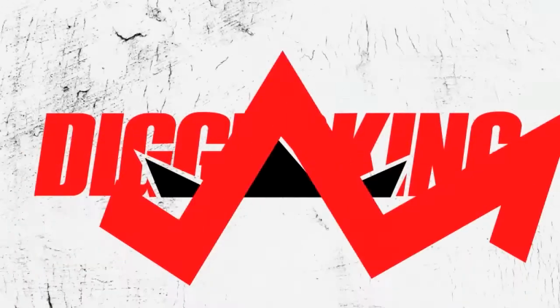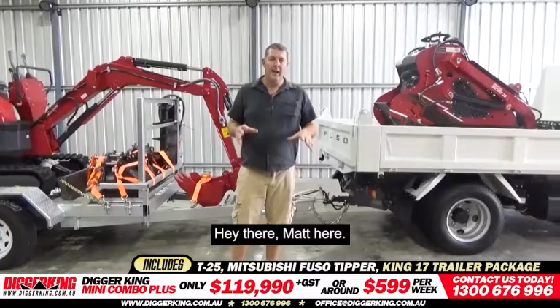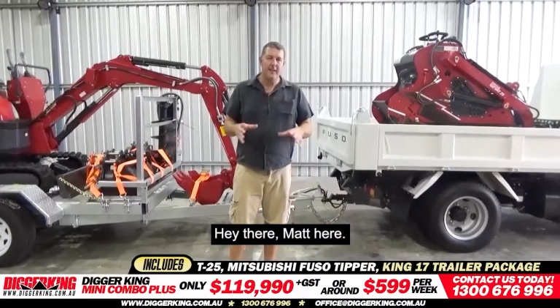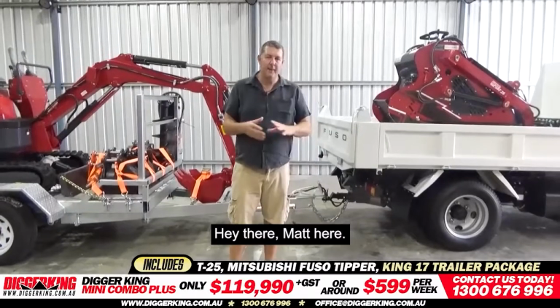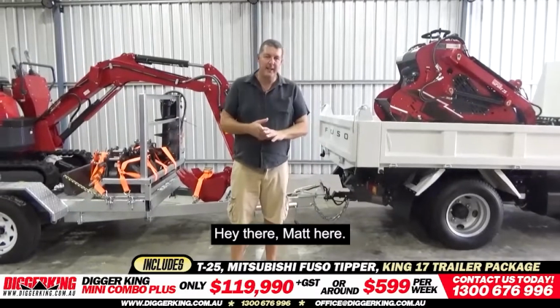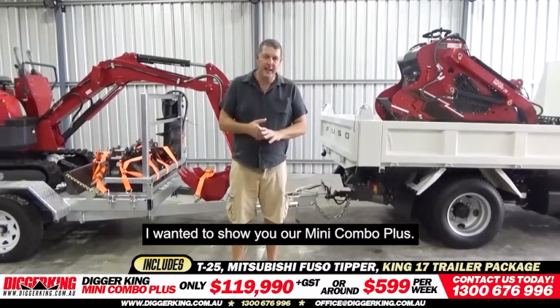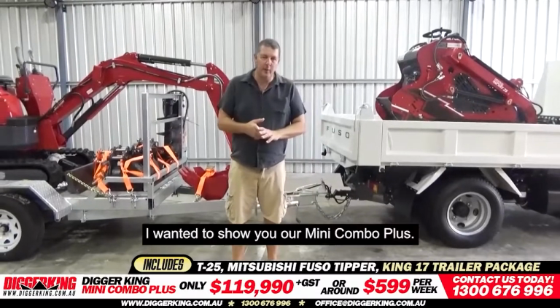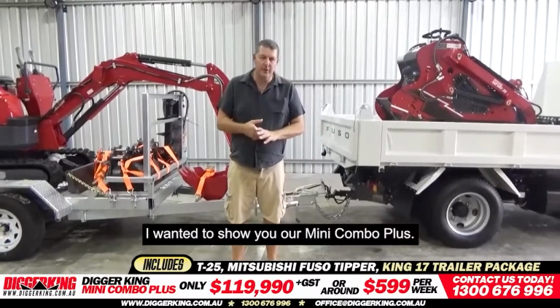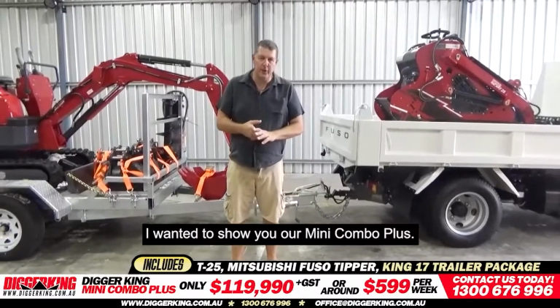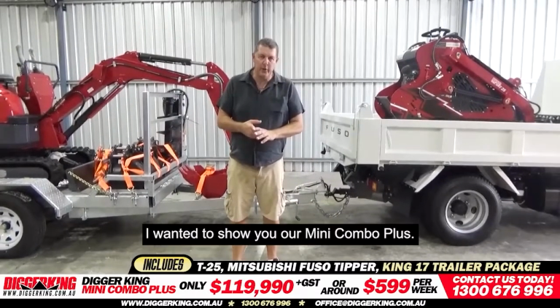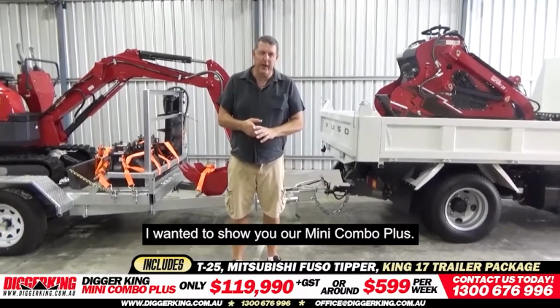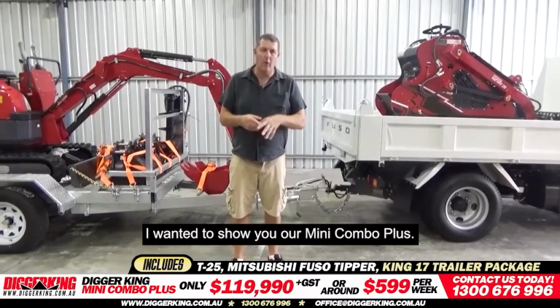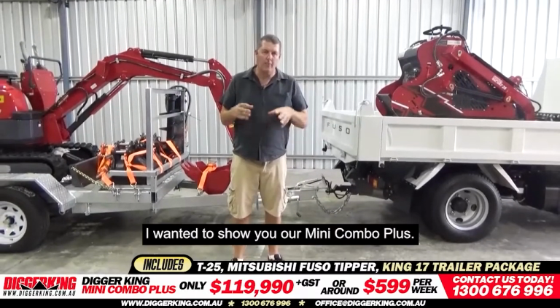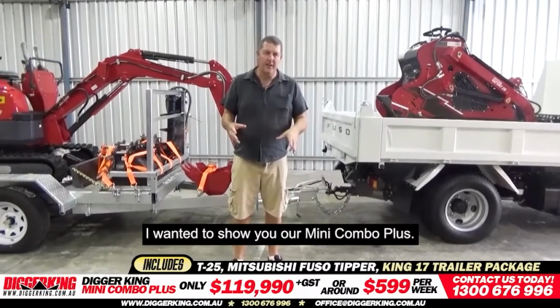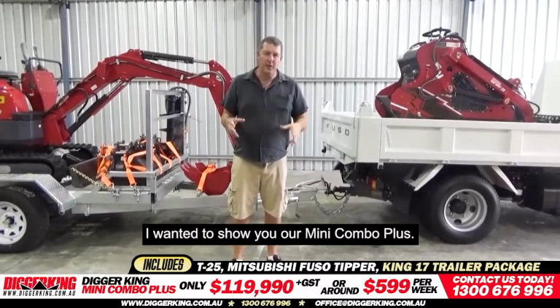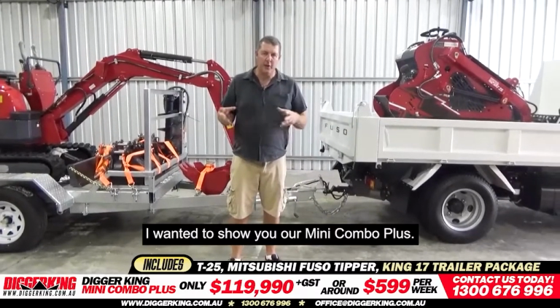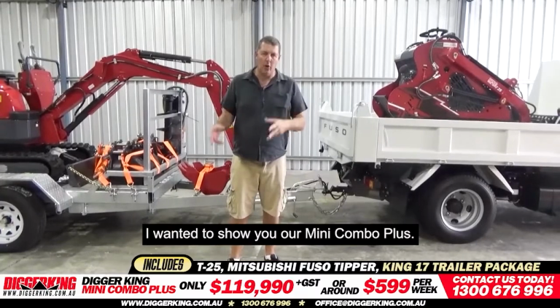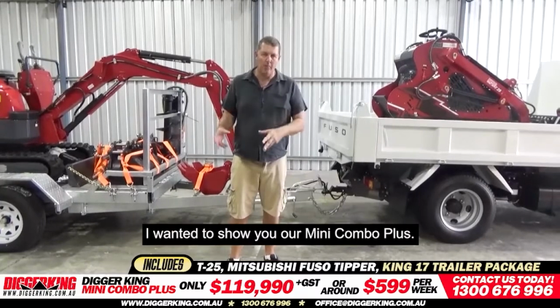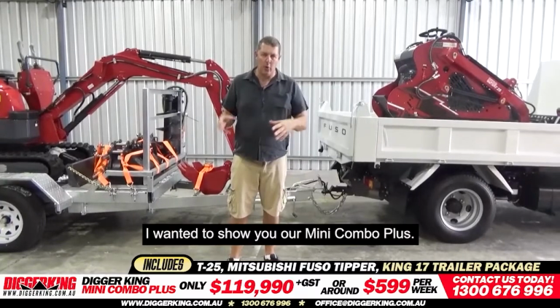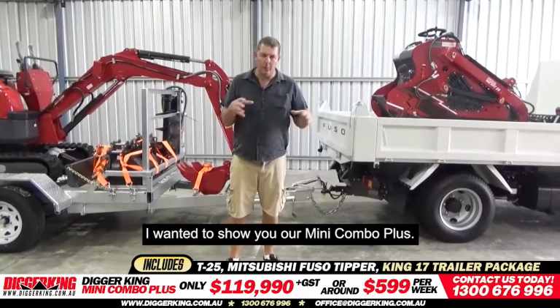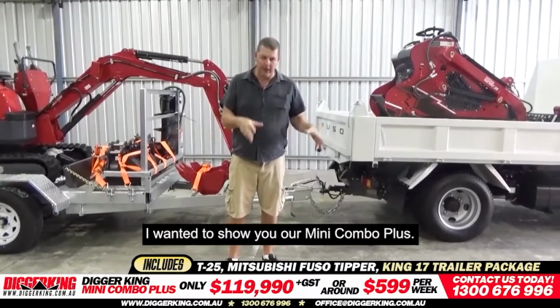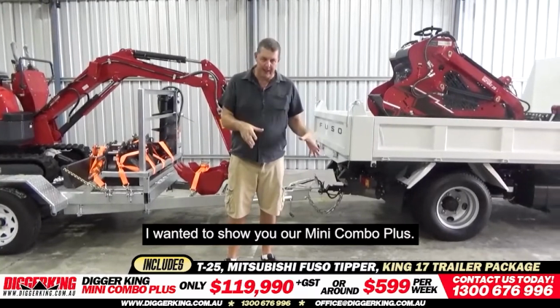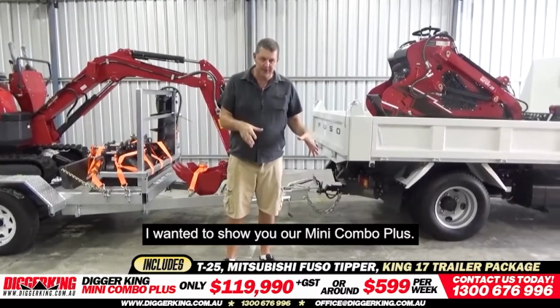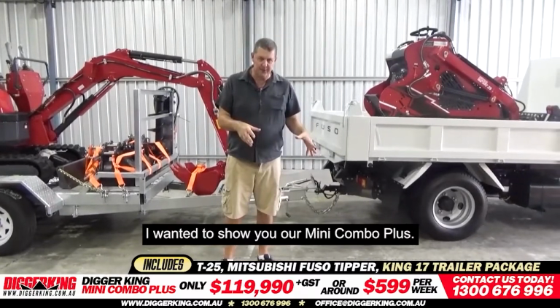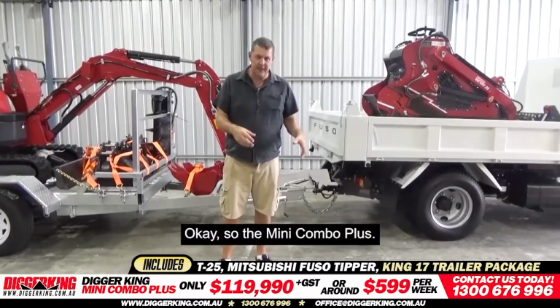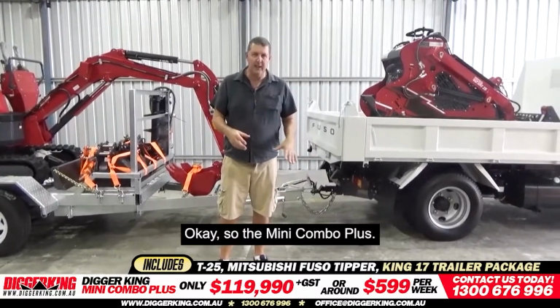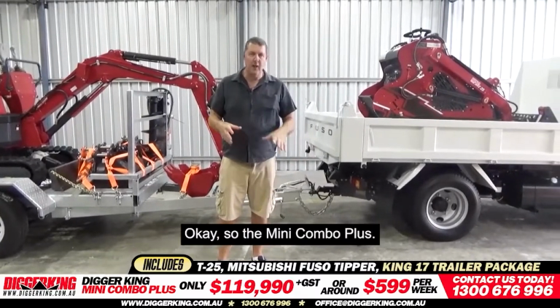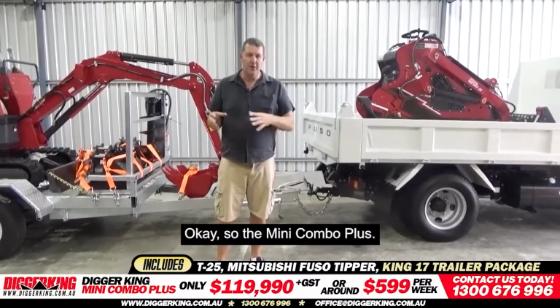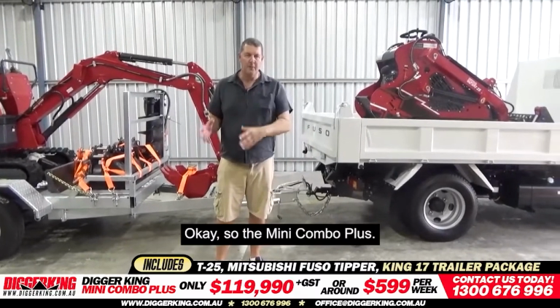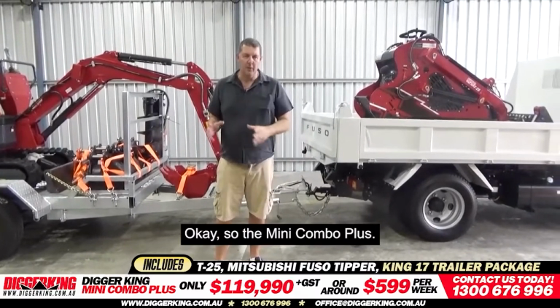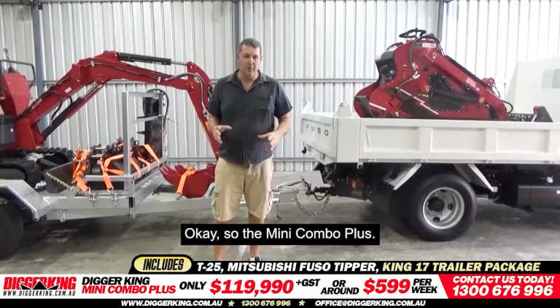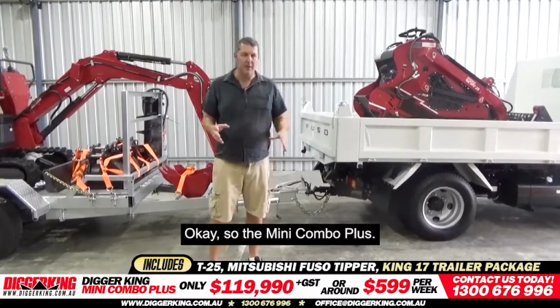Hey there, Matt here. I wanted to show you our Mini Combo Plus.